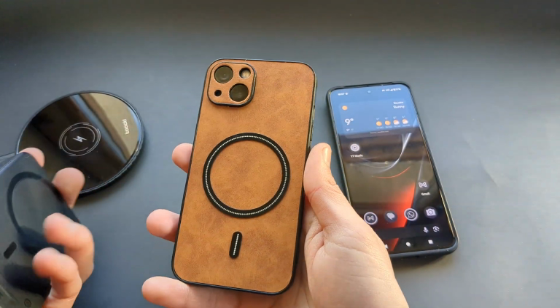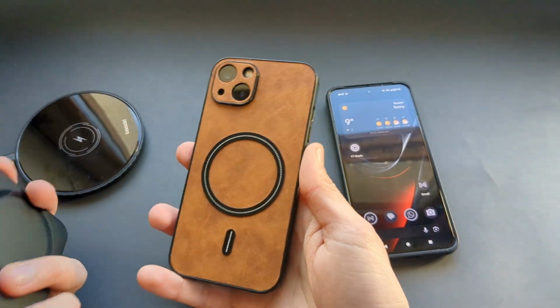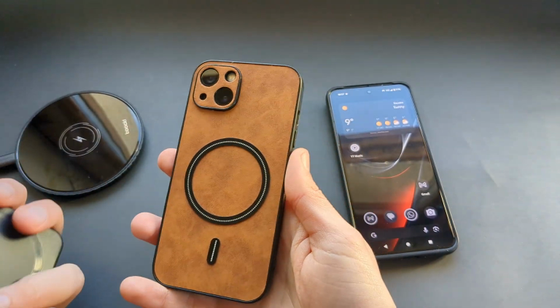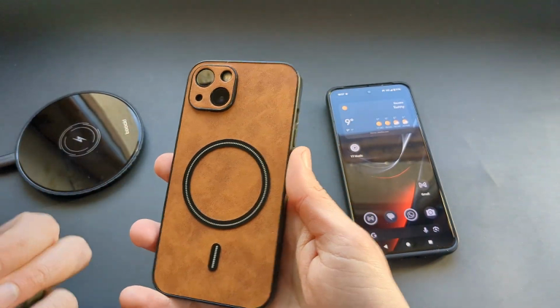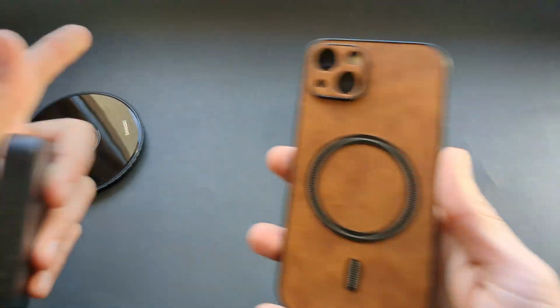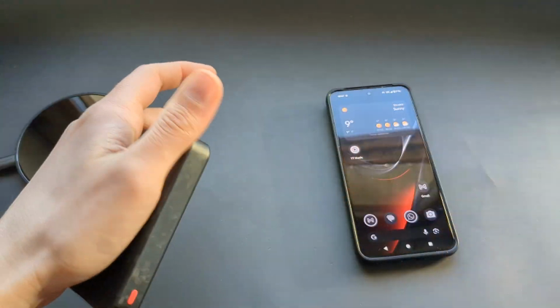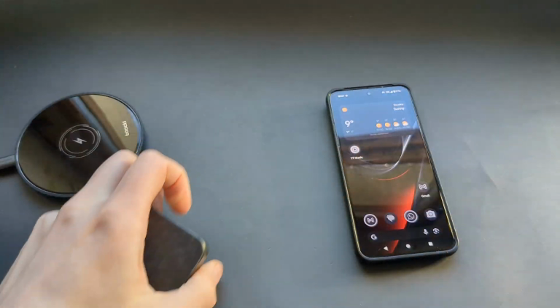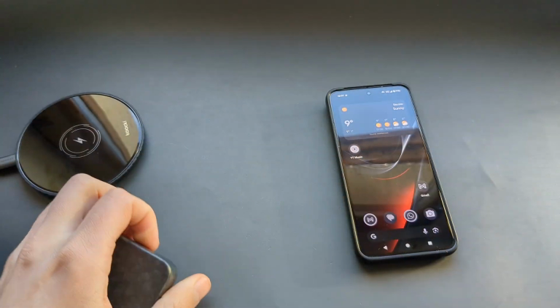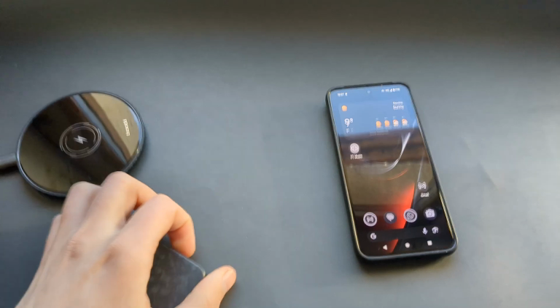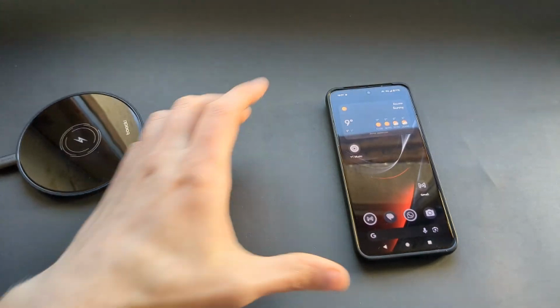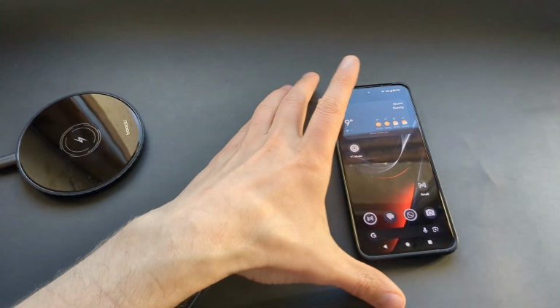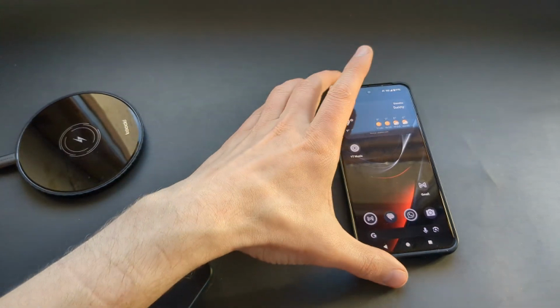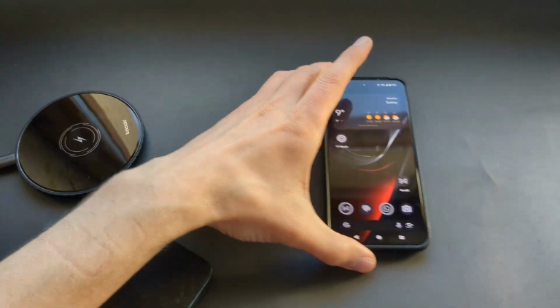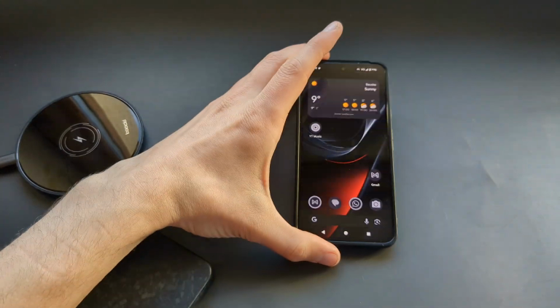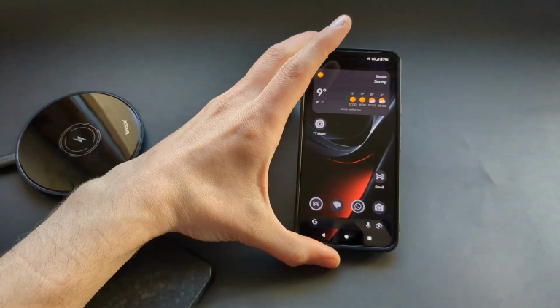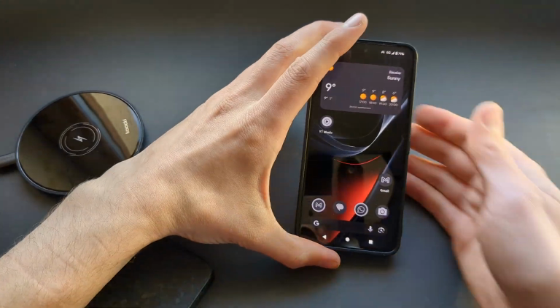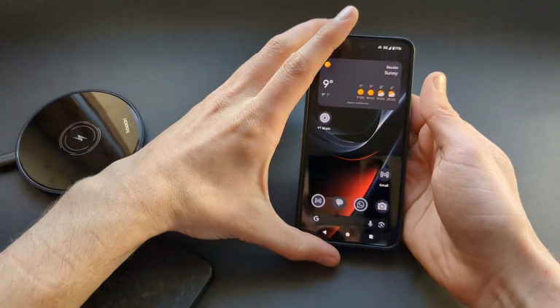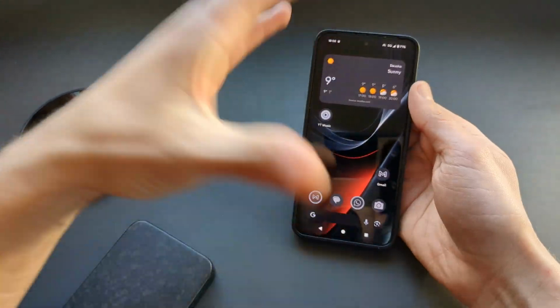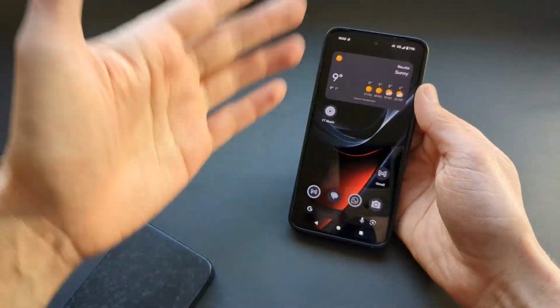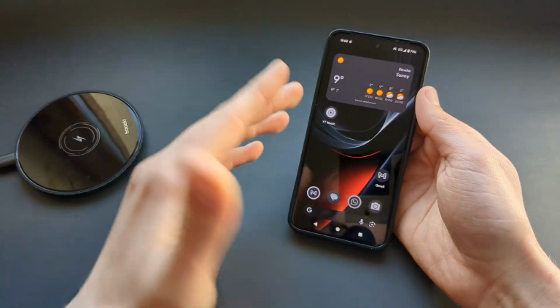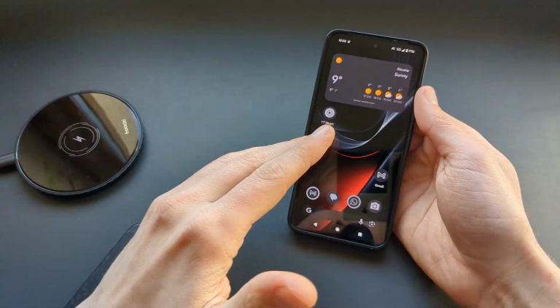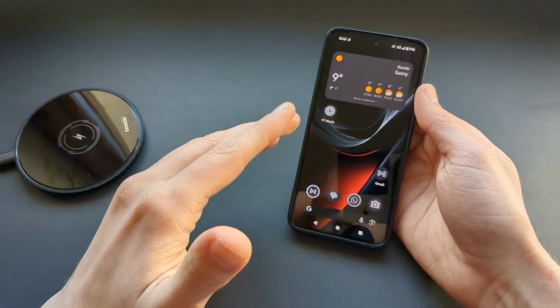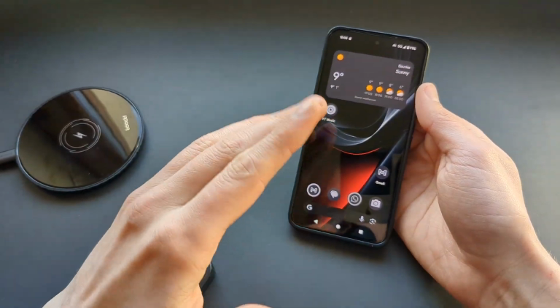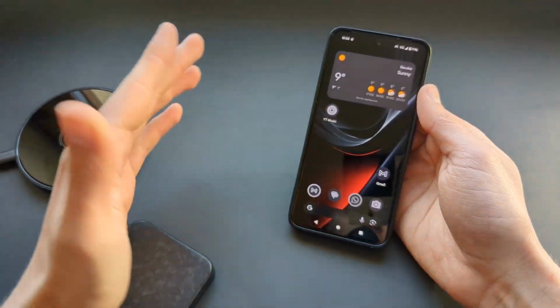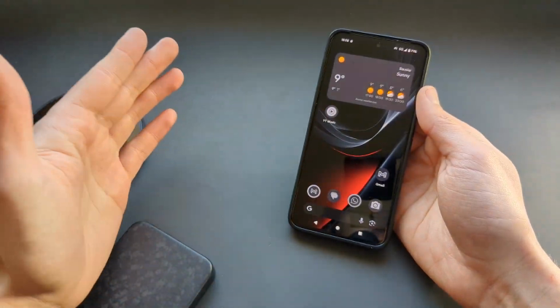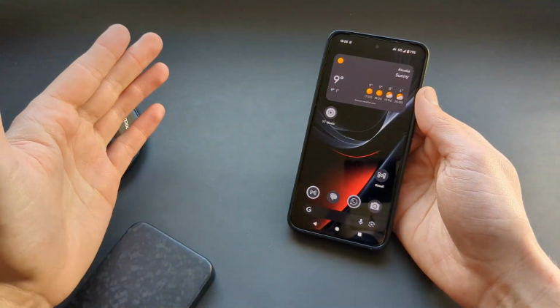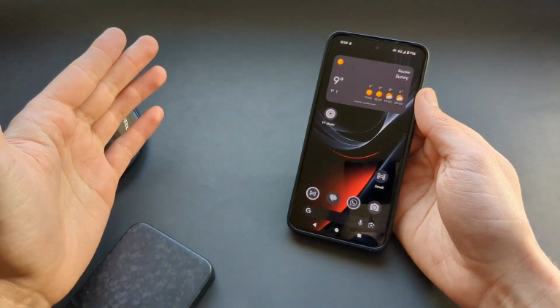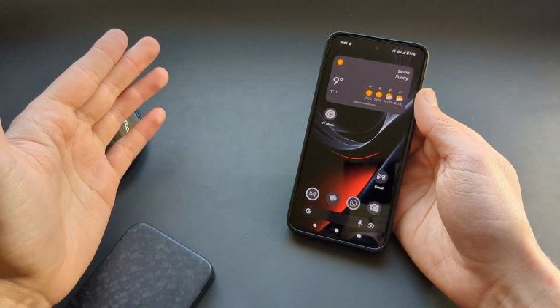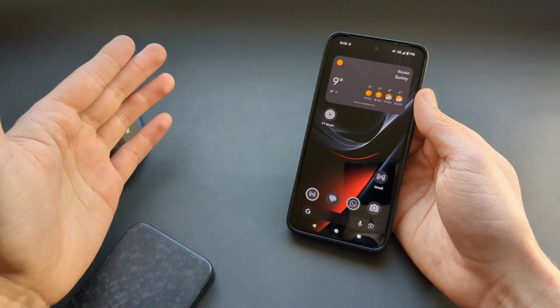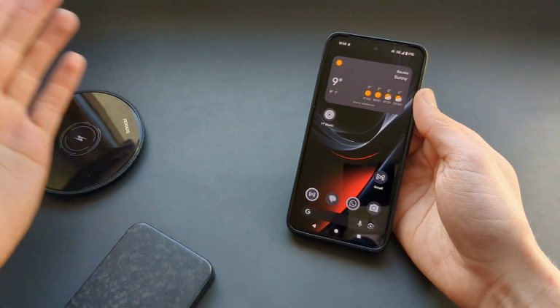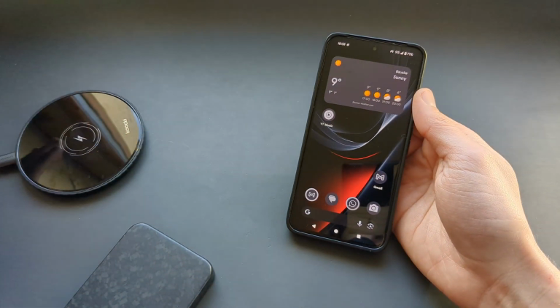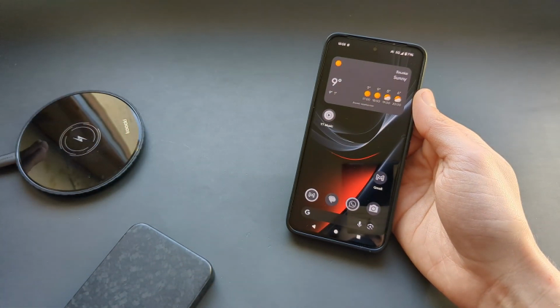I basically have them on all my phones, so I'll be getting one for this one as well.